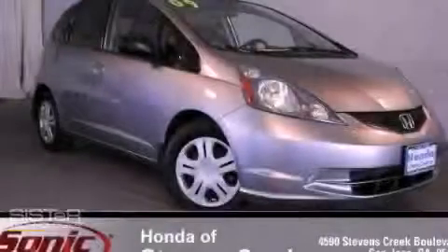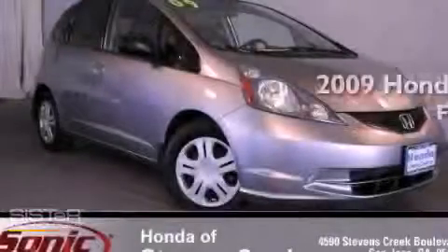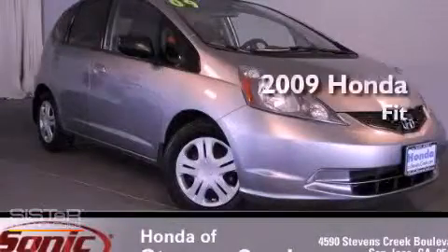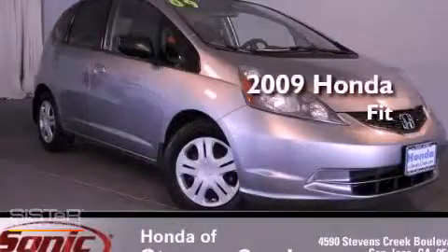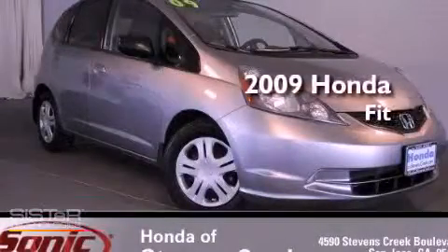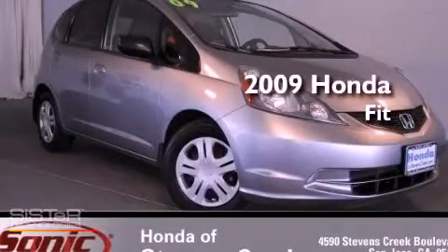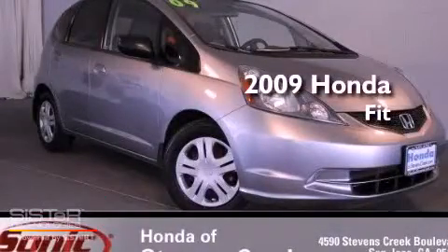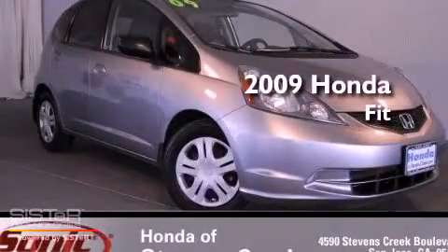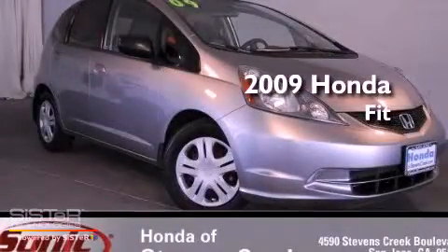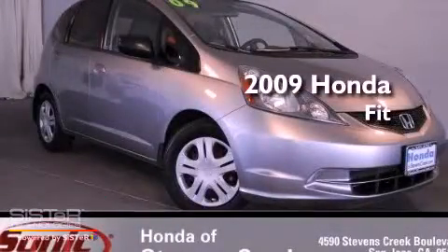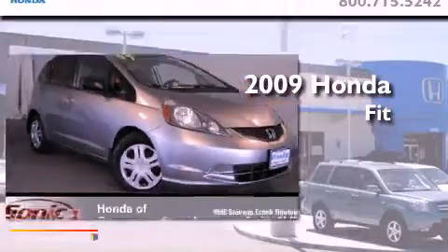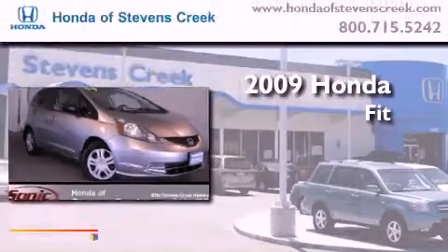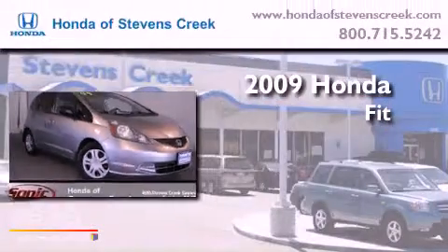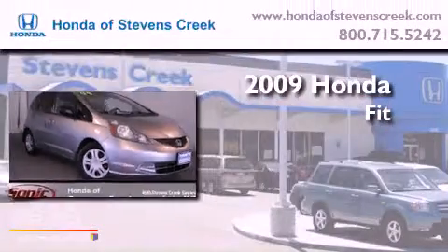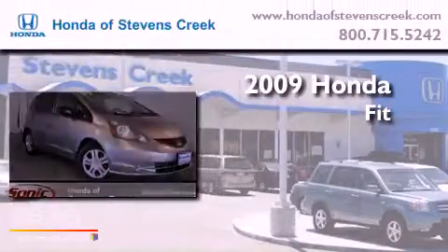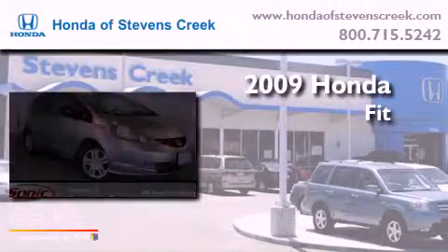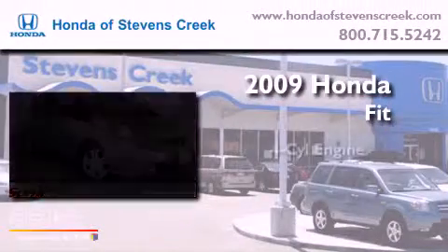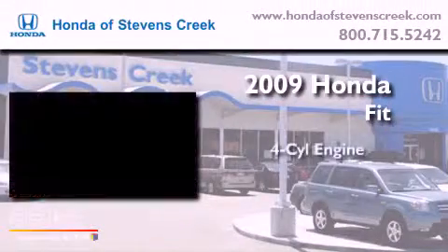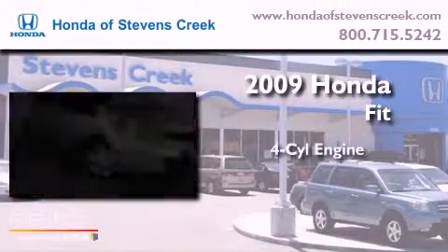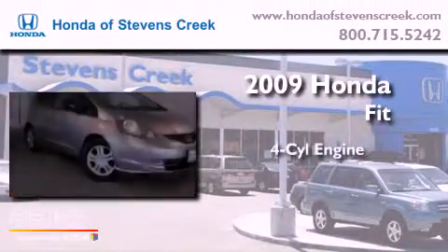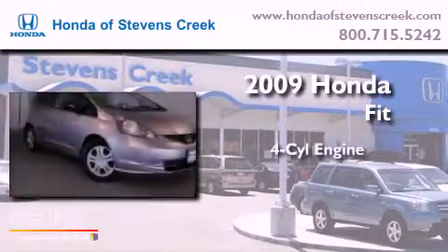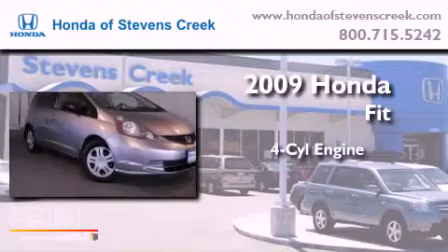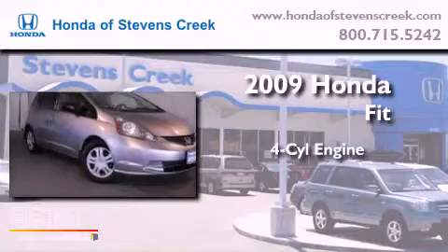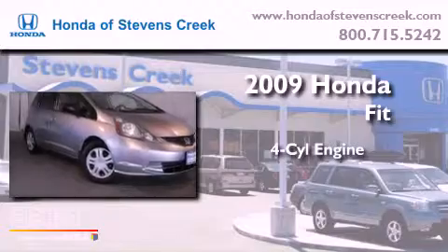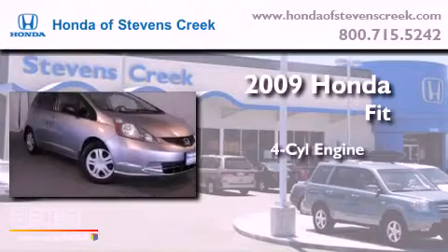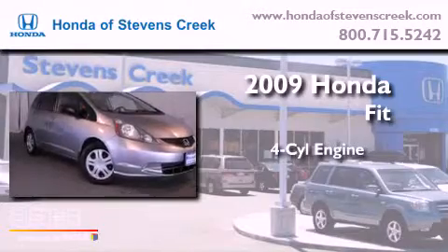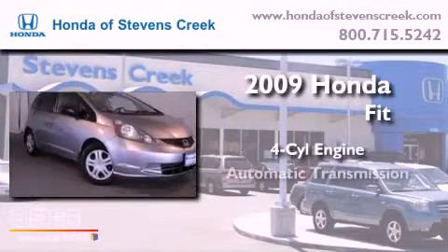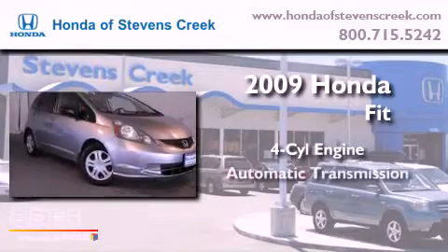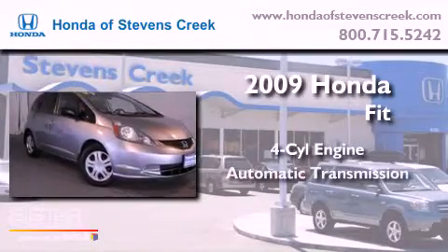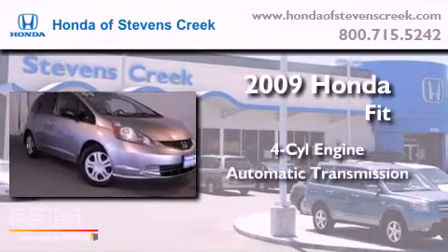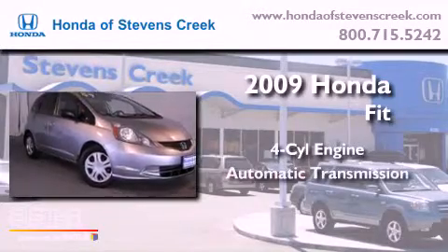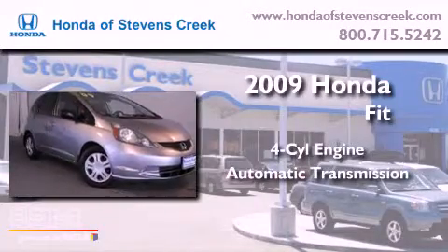This is a 2009 Honda Fit. It features a four-cylinder engine and an automatic transmission.